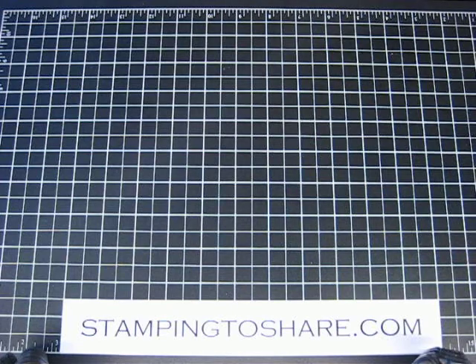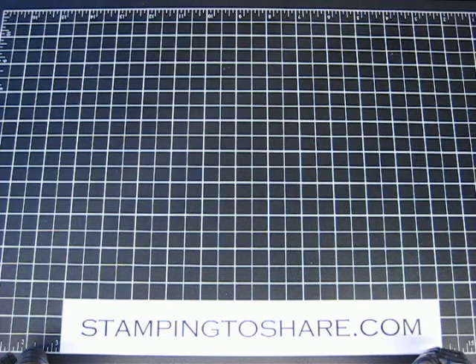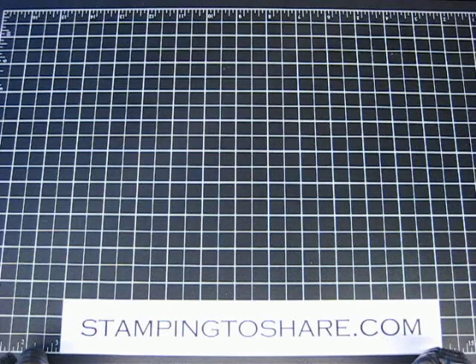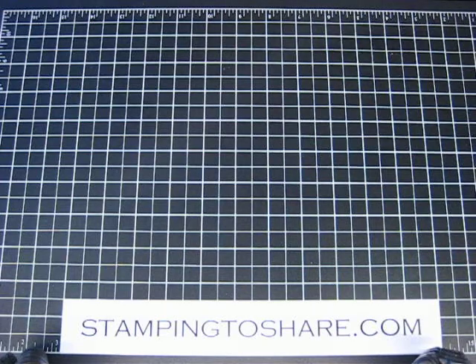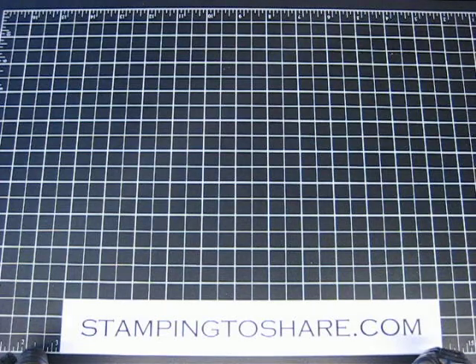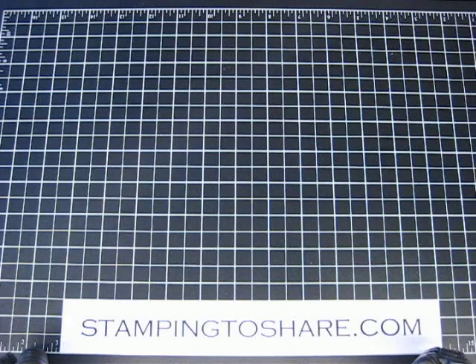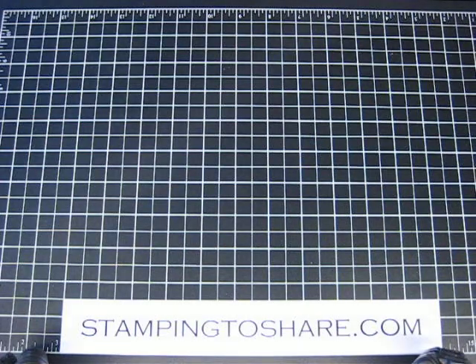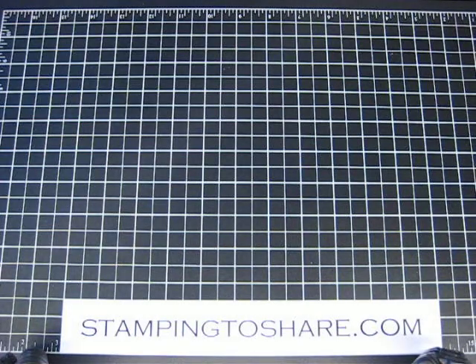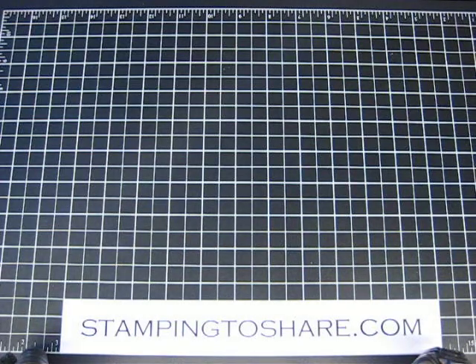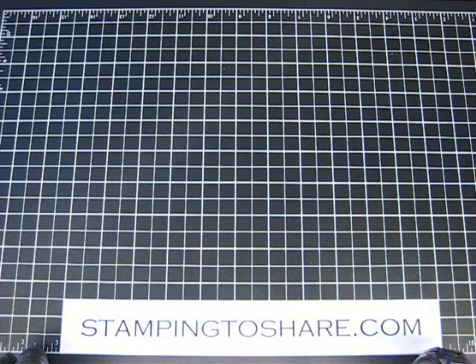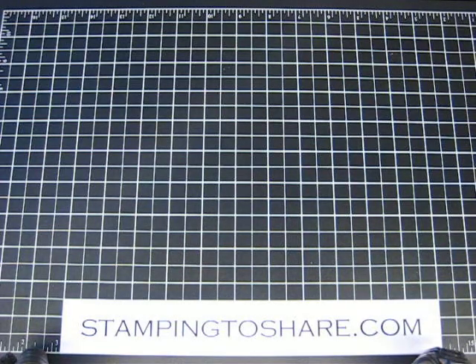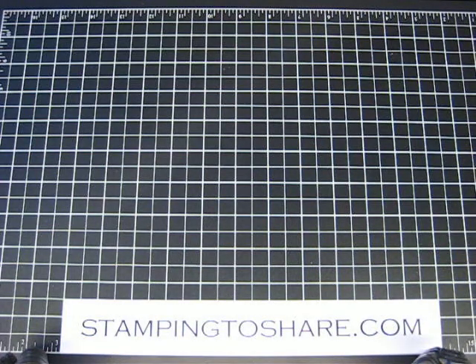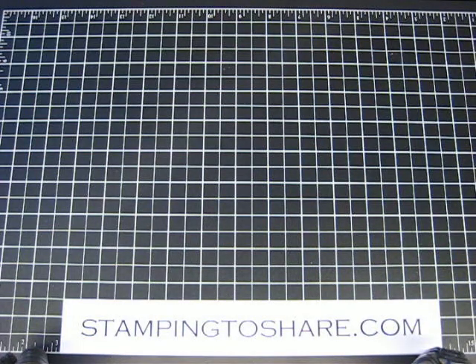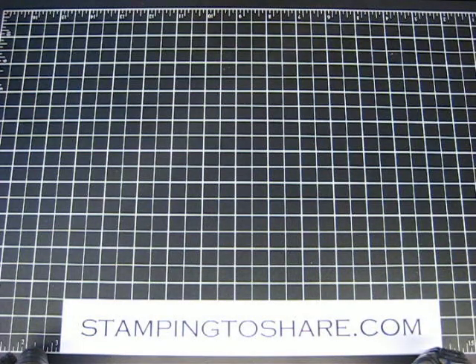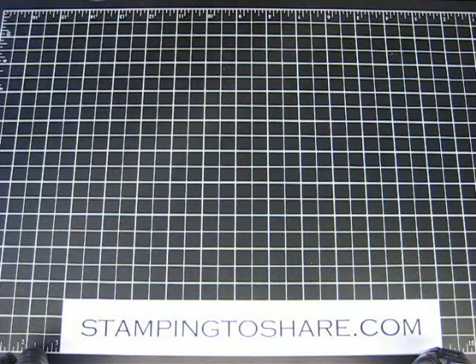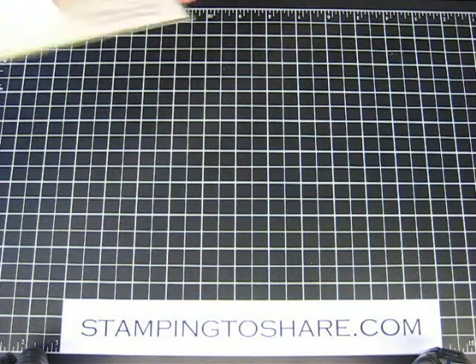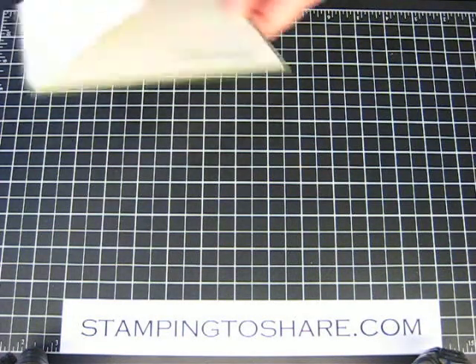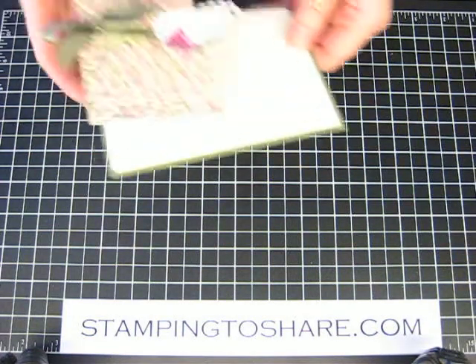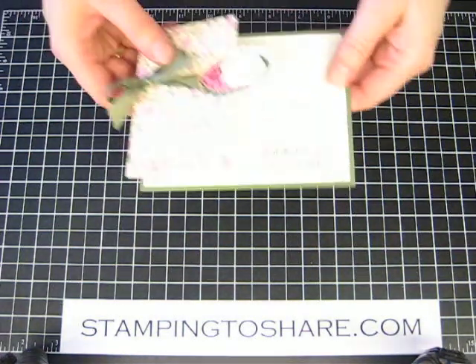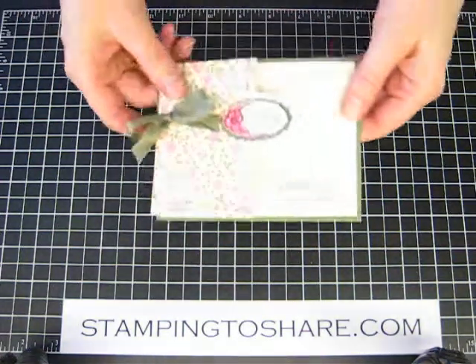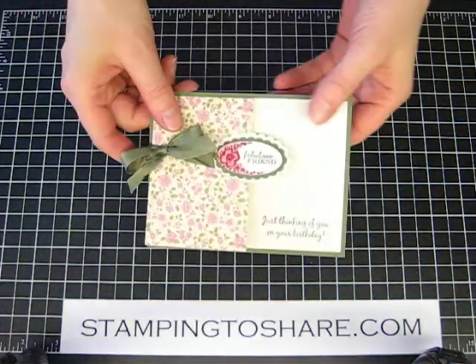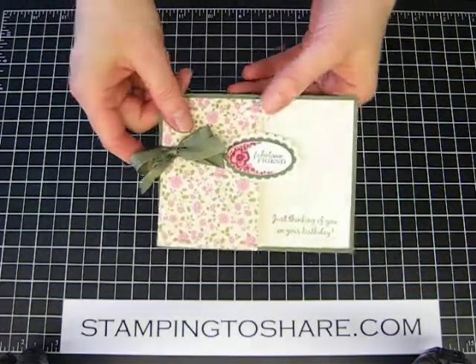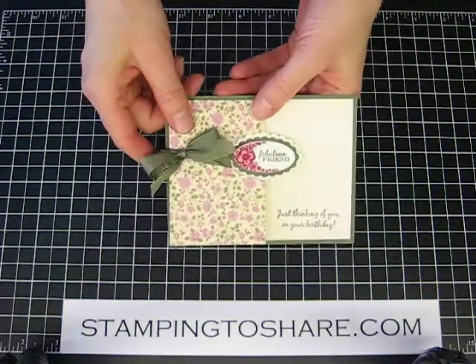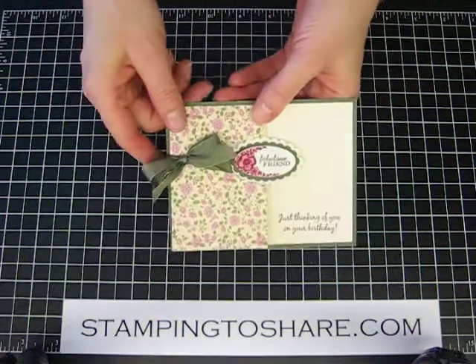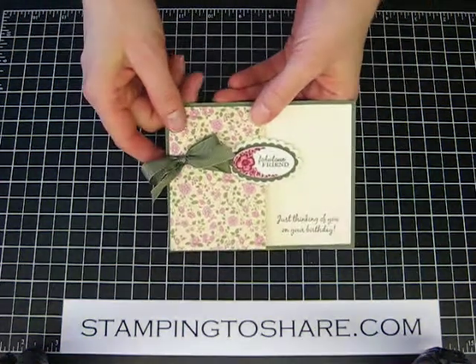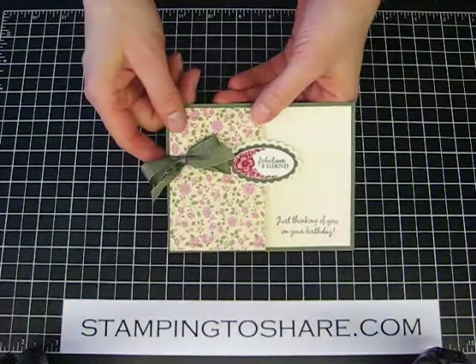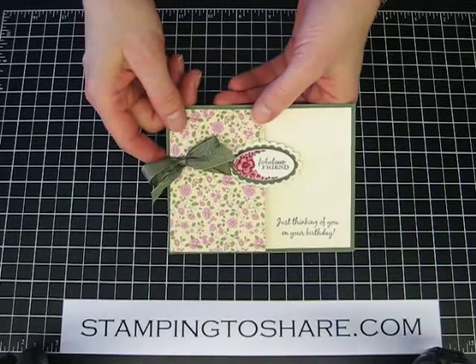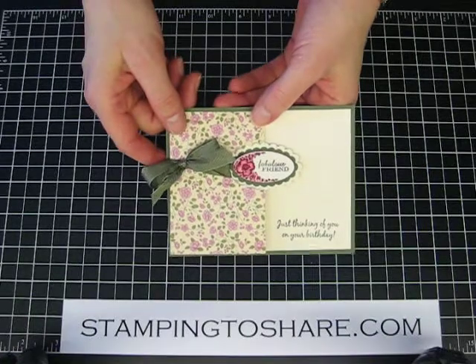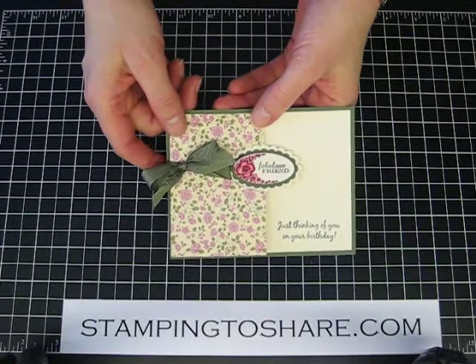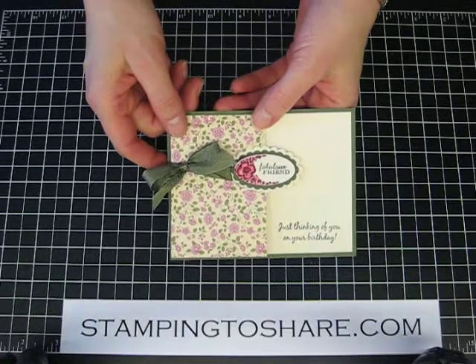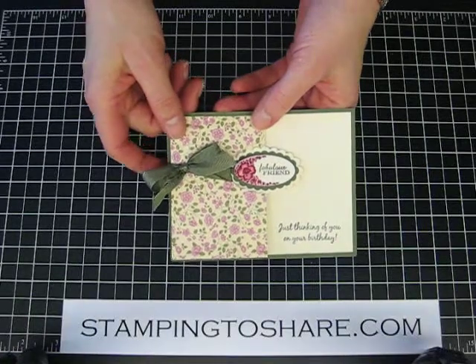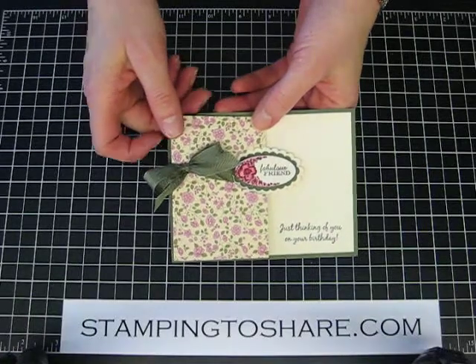Hi, stampers. My name is Kay Kaltoff, and today I'm going to take a minute and show you how I created this card.